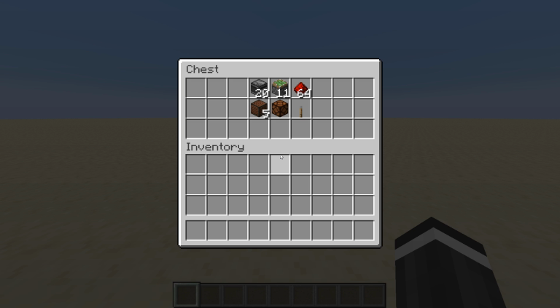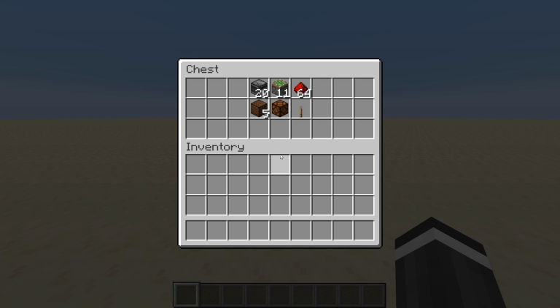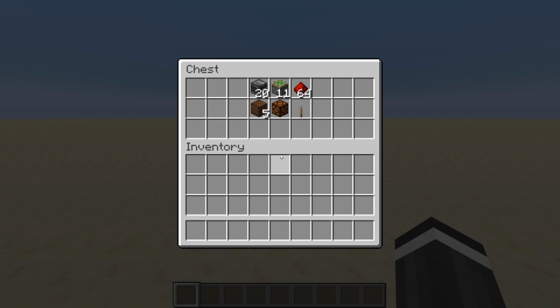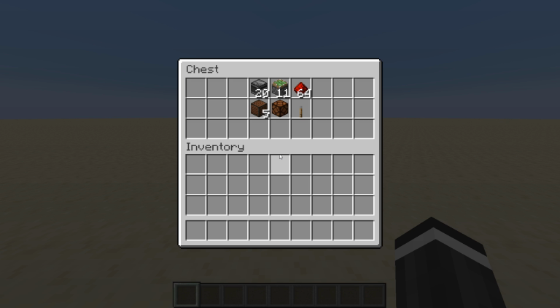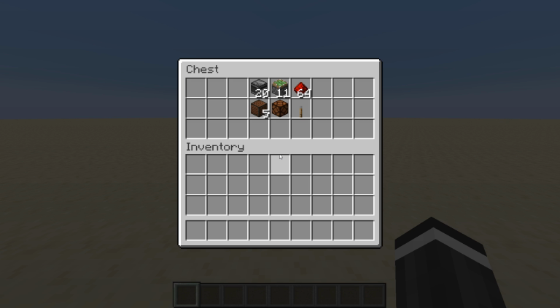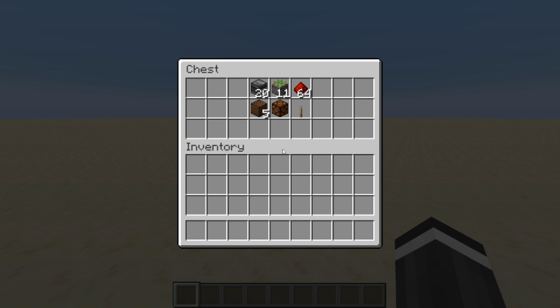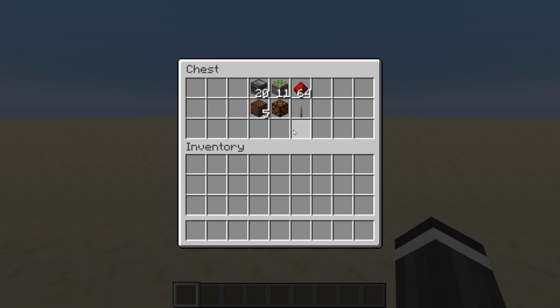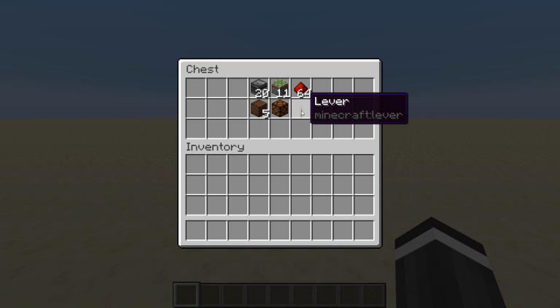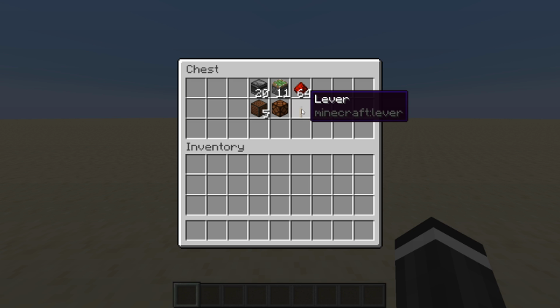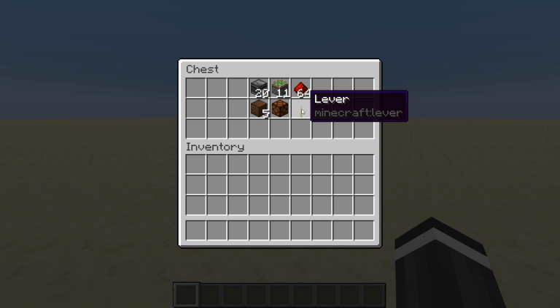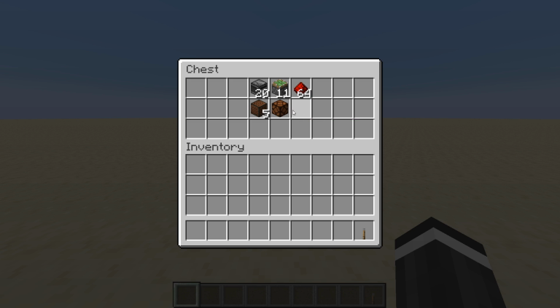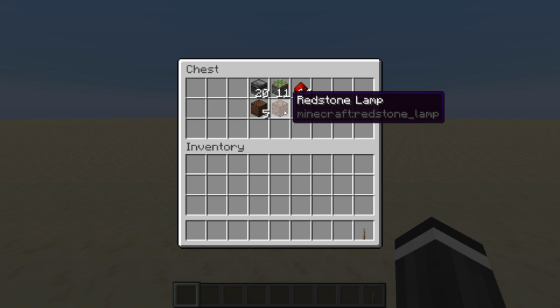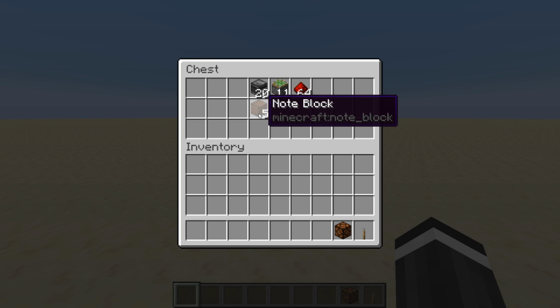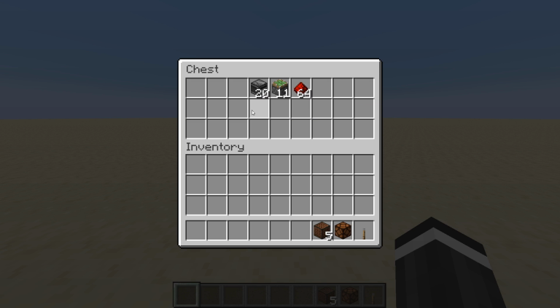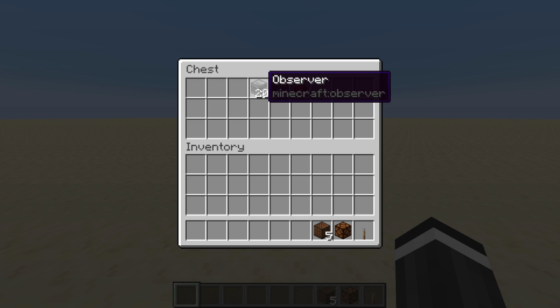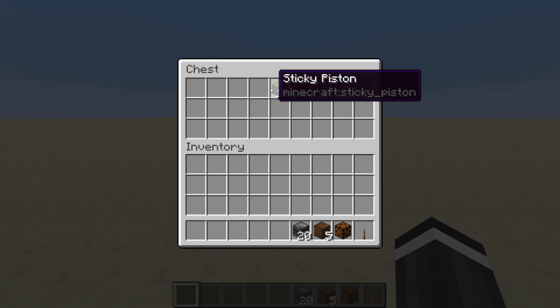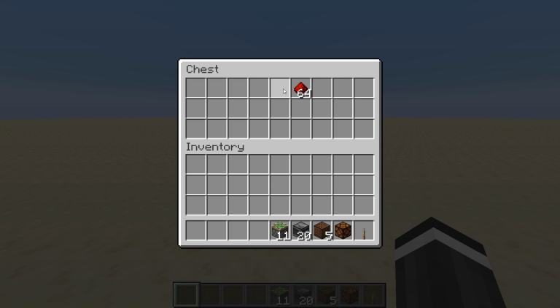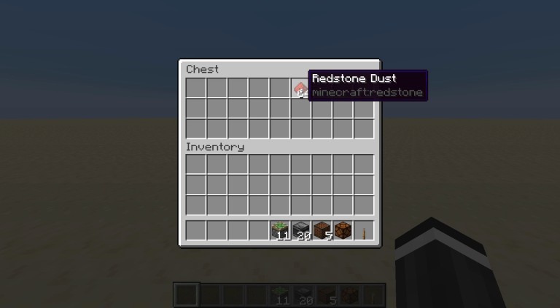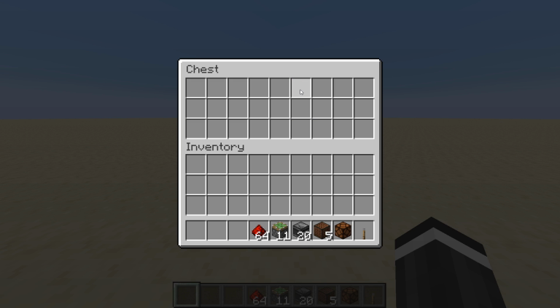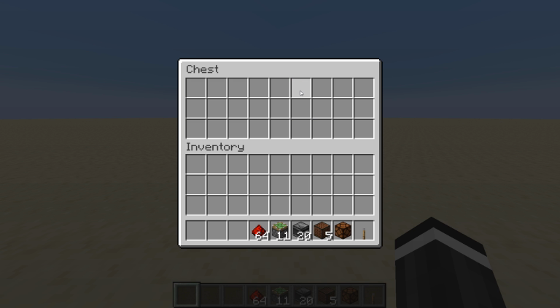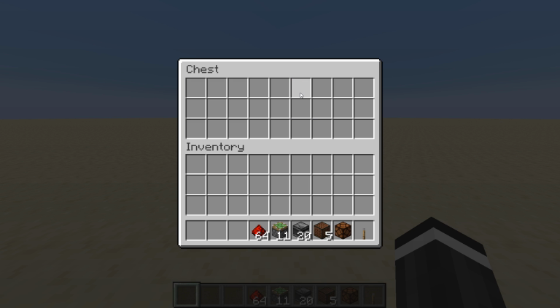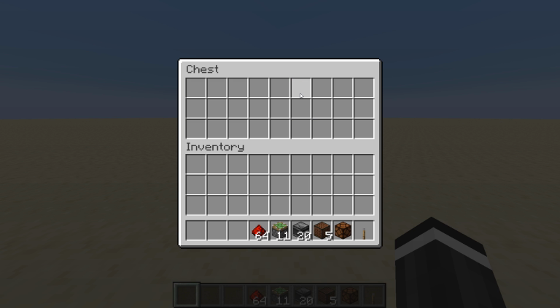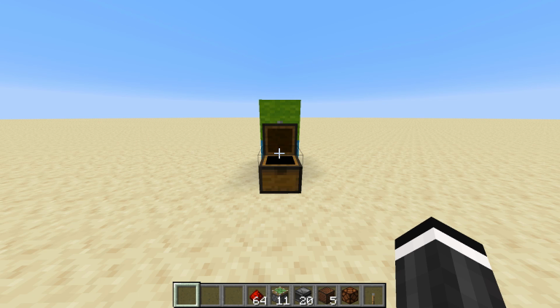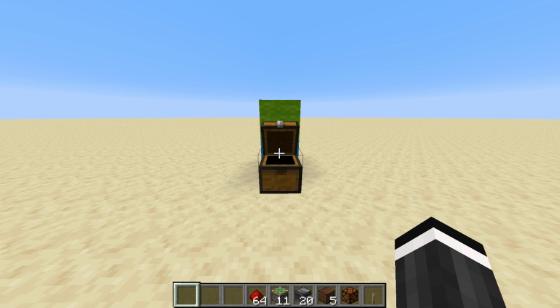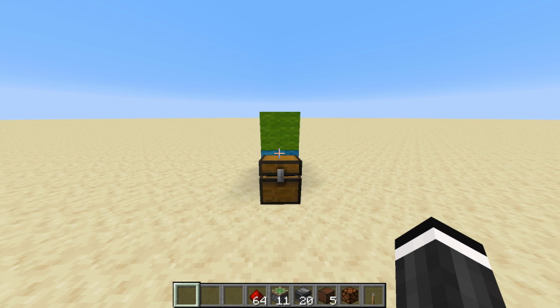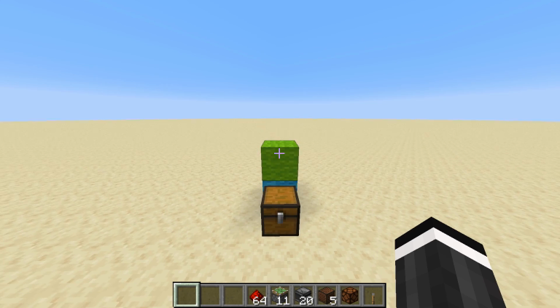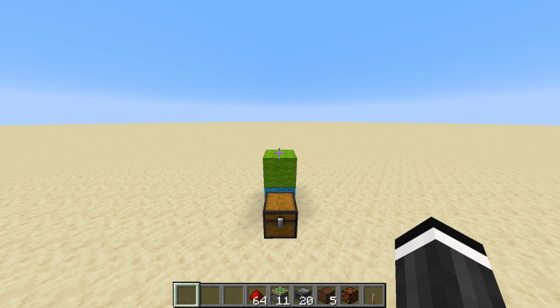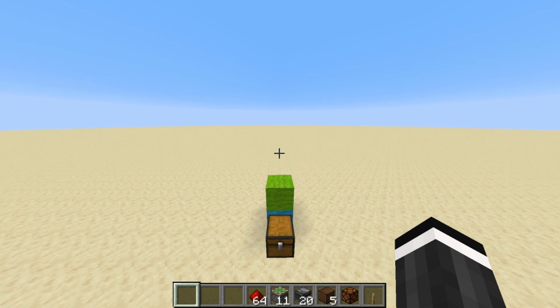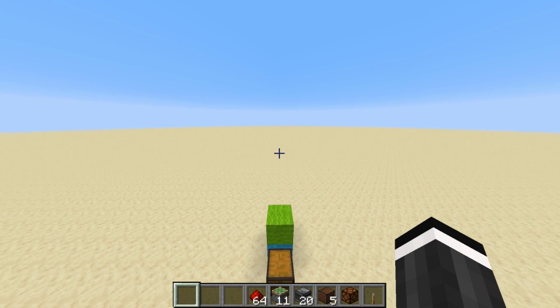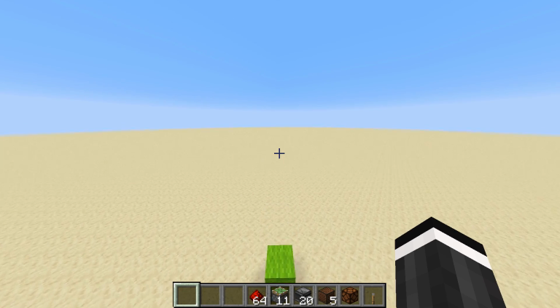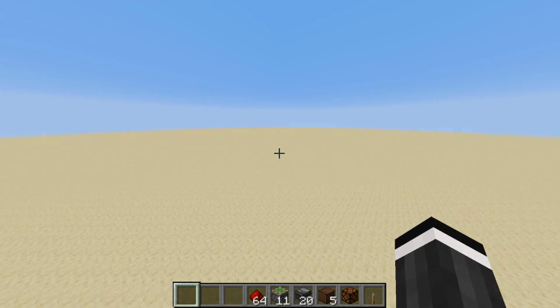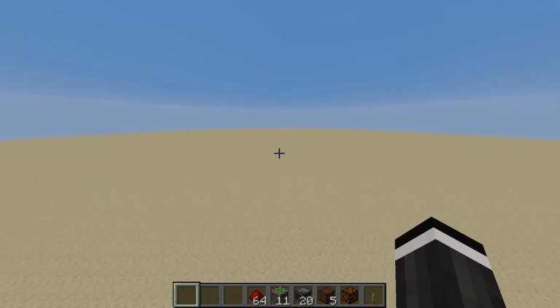This should be everything you'll need. It's a pretty small door, so there's not many items to it. So let's begin.